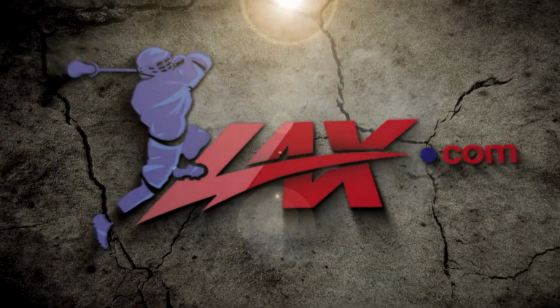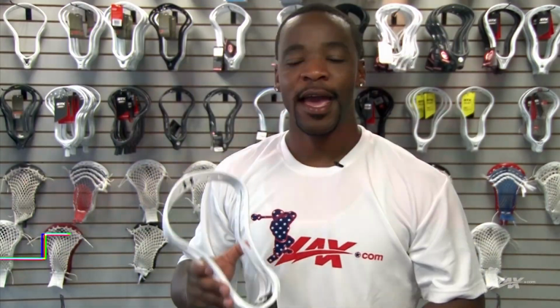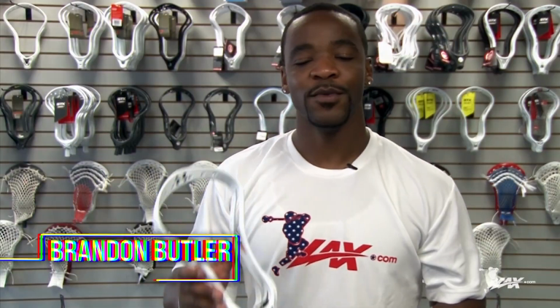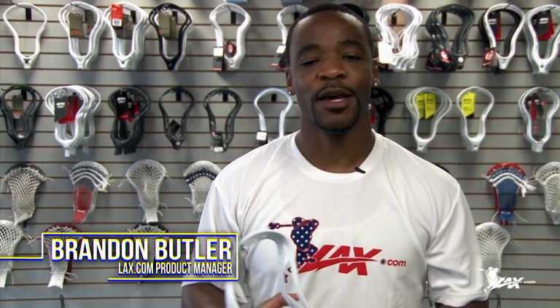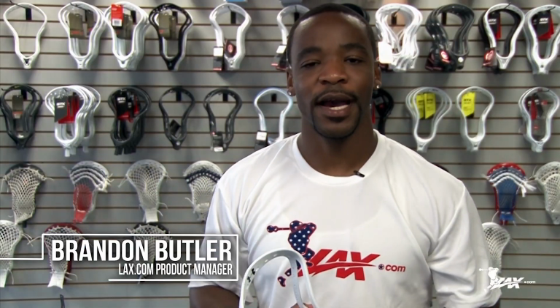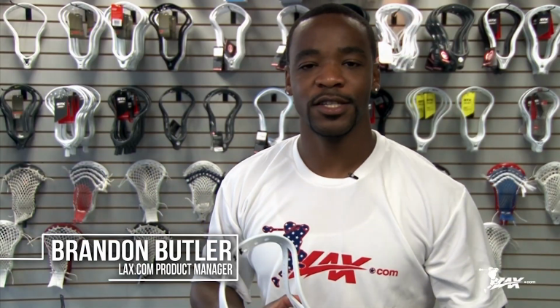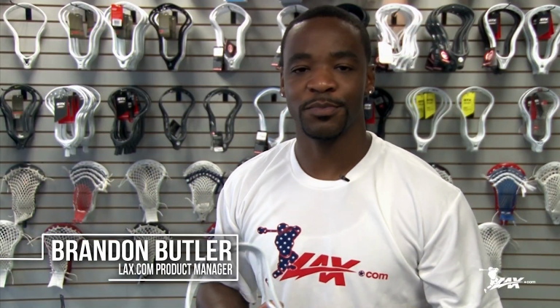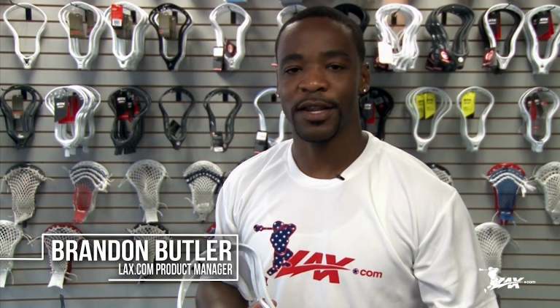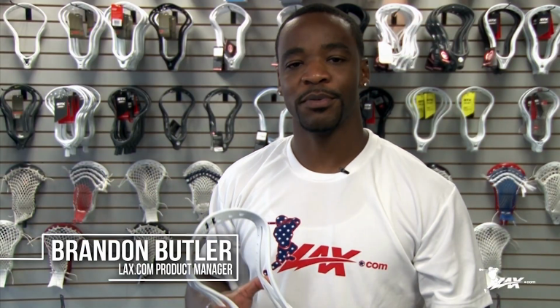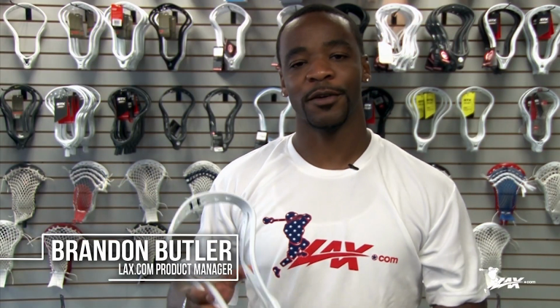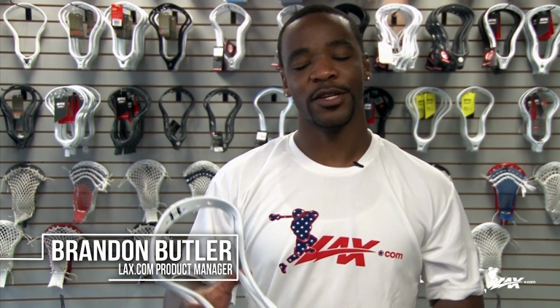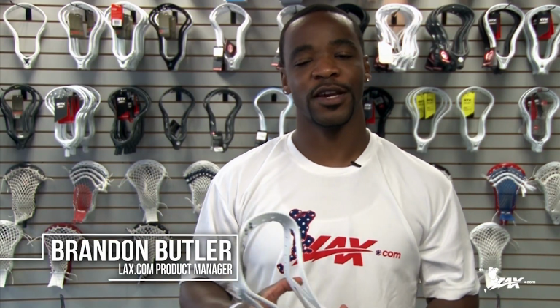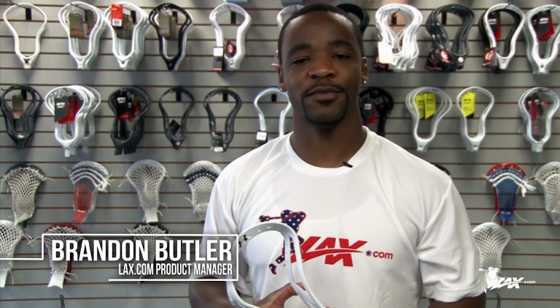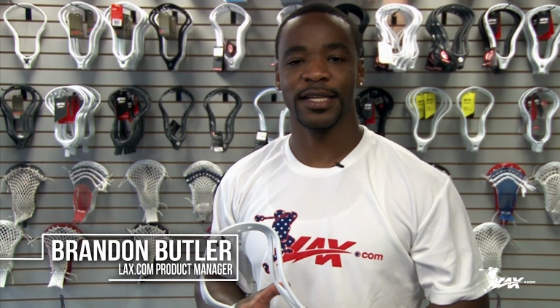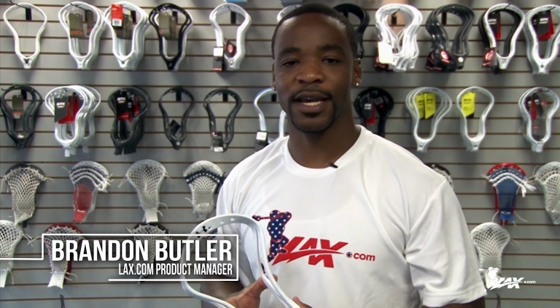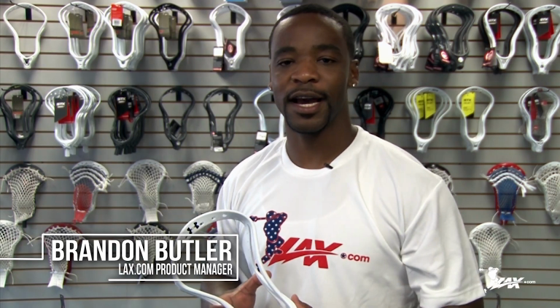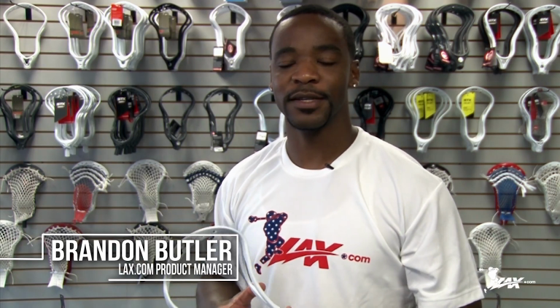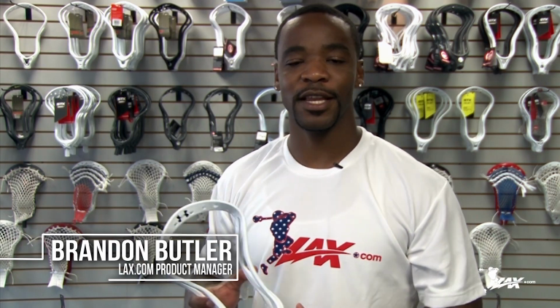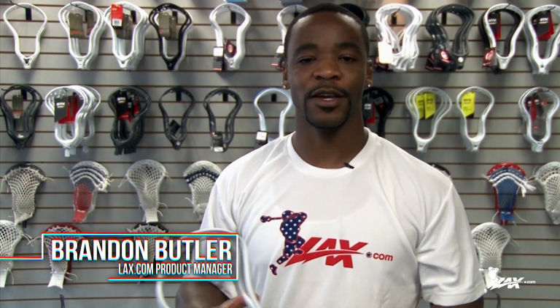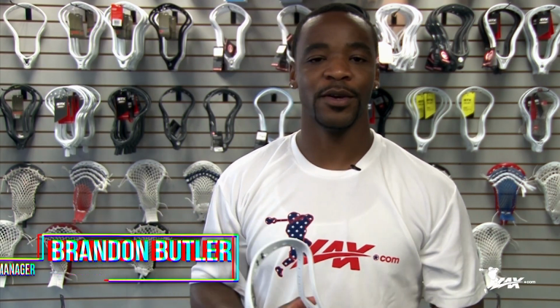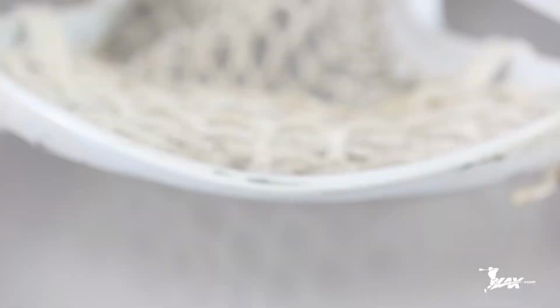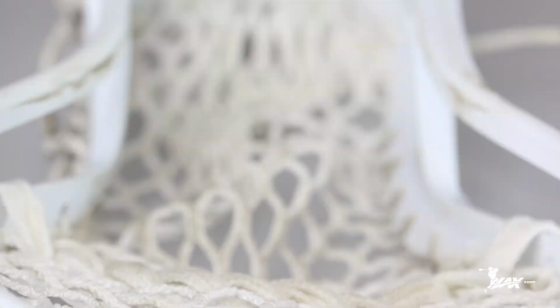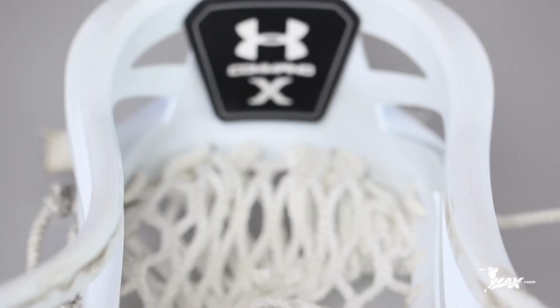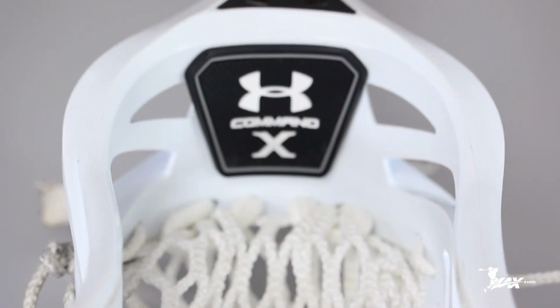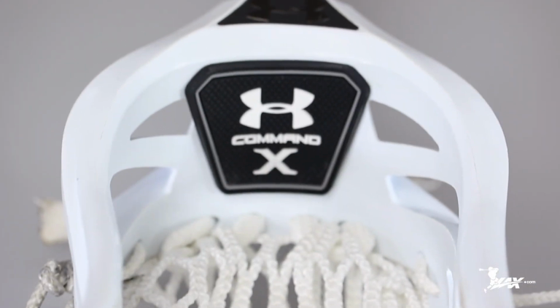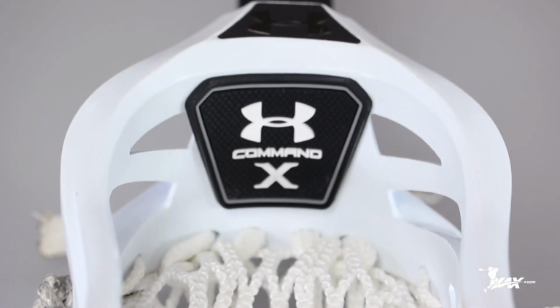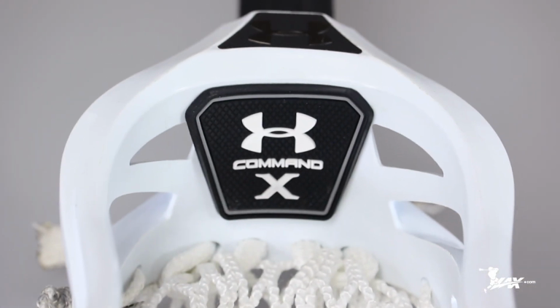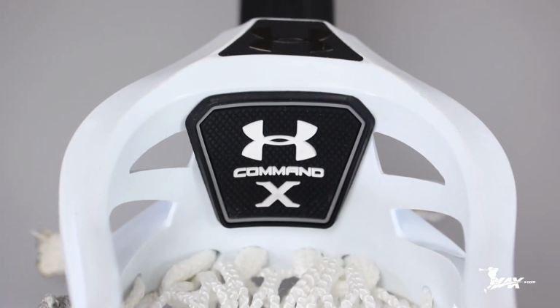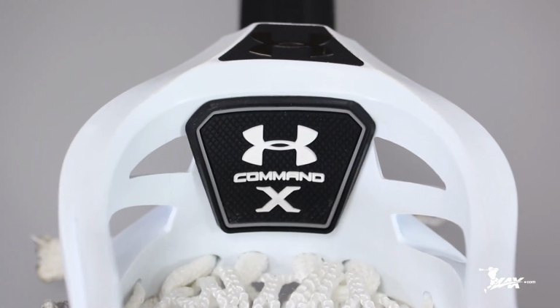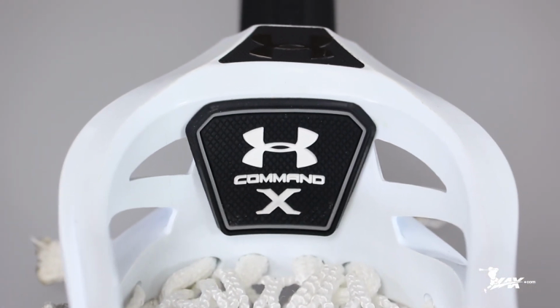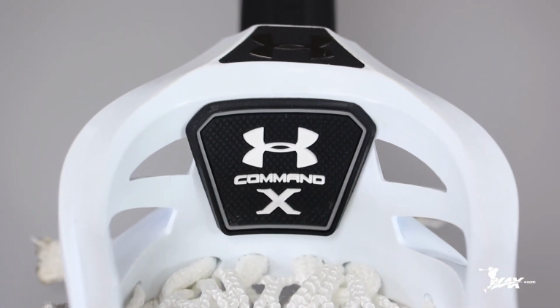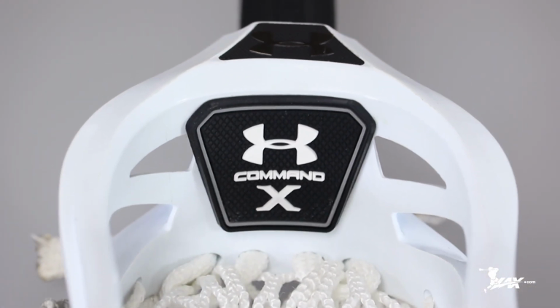Hey, what's up guys? This is Brandon, product manager here from LAX.com, and today we're going to be going over the new Under Armour Command X lacrosse set.